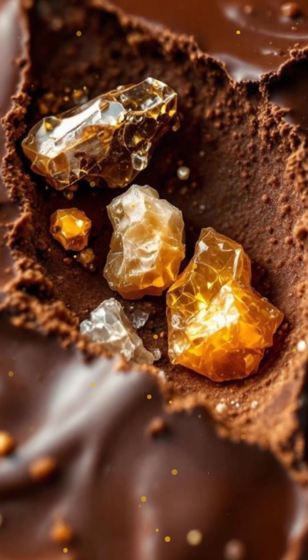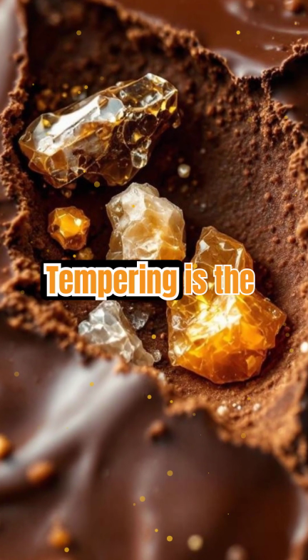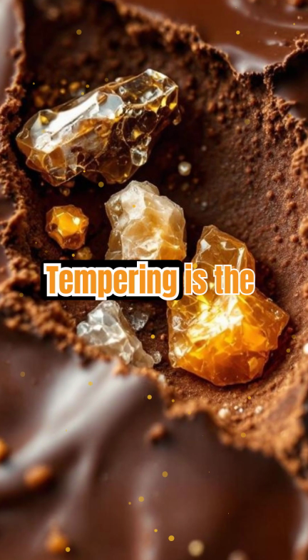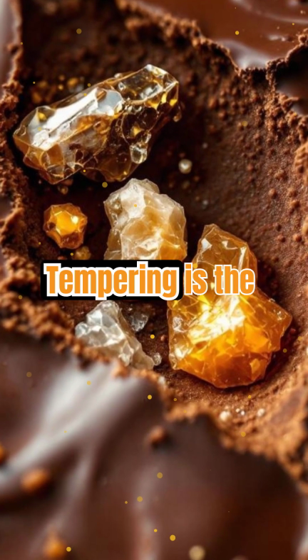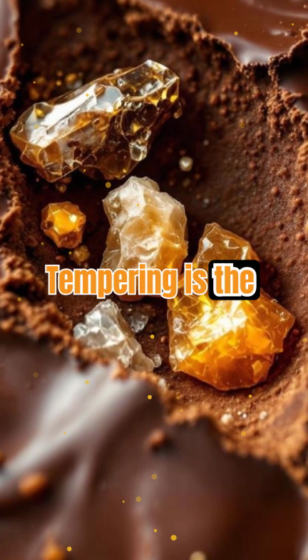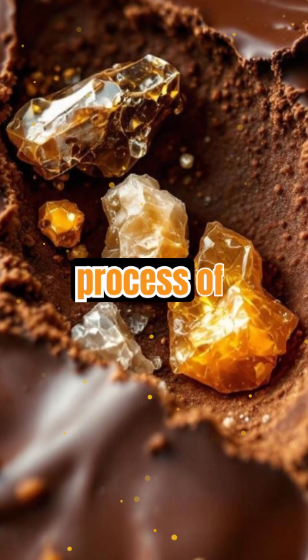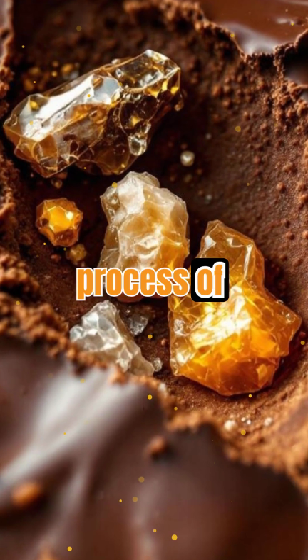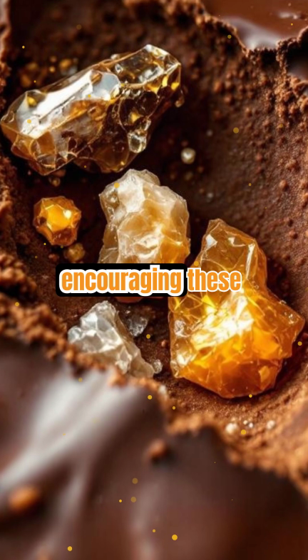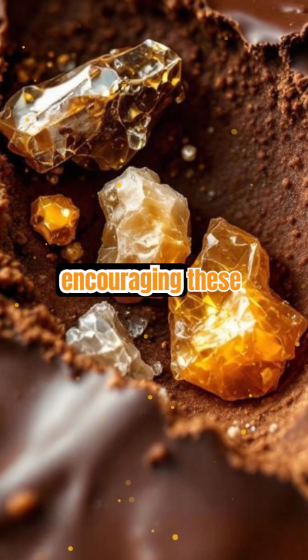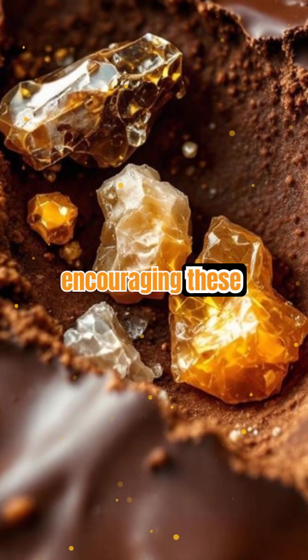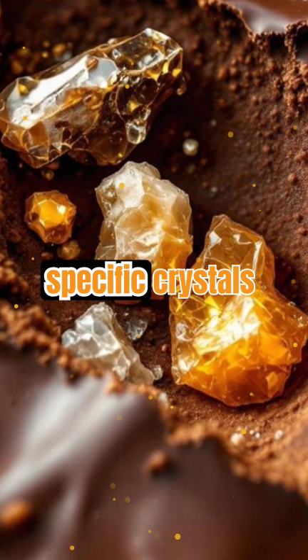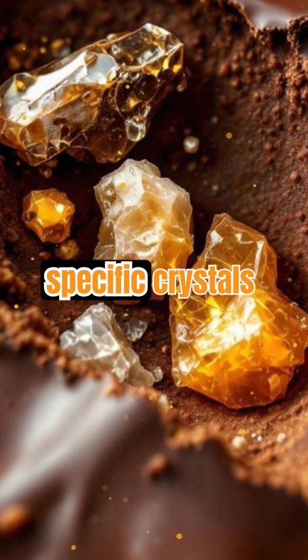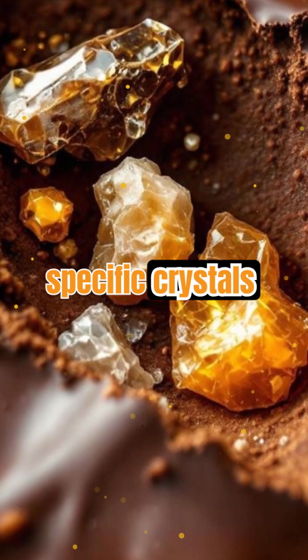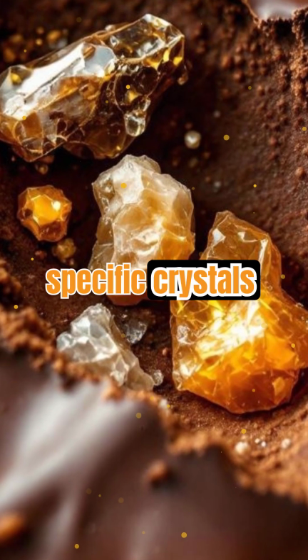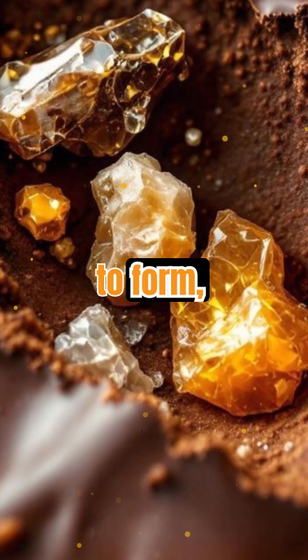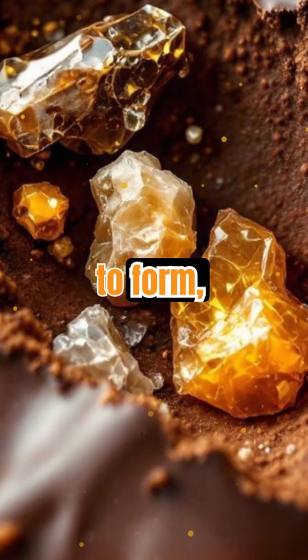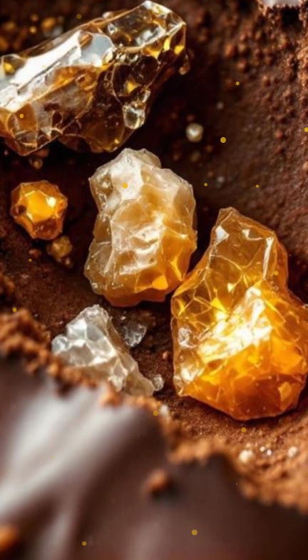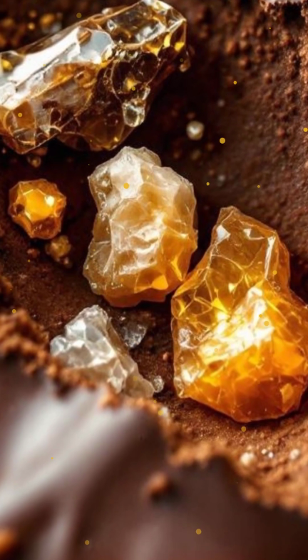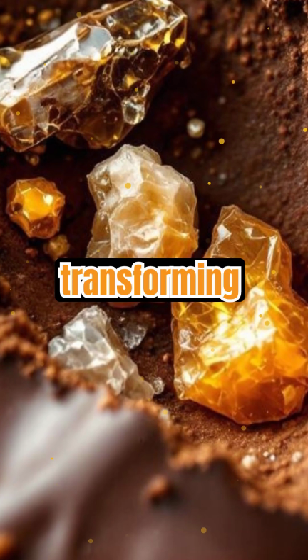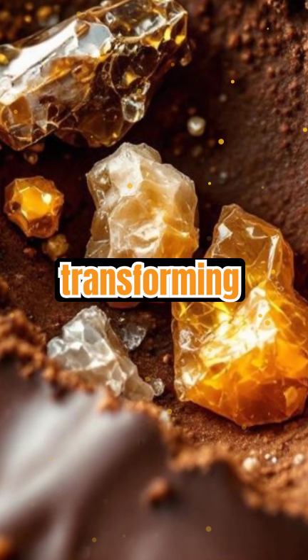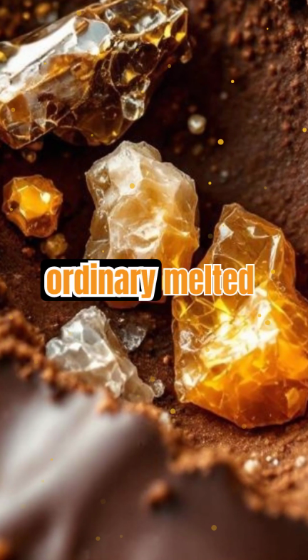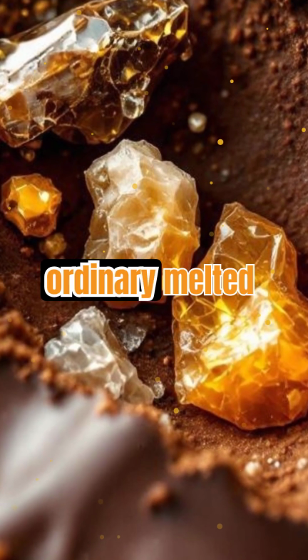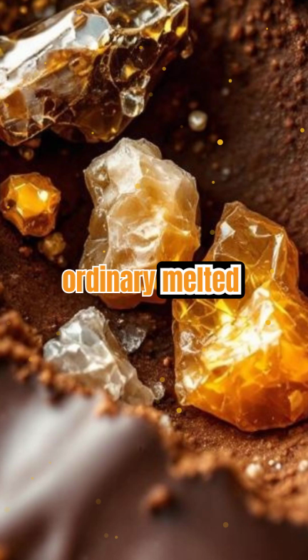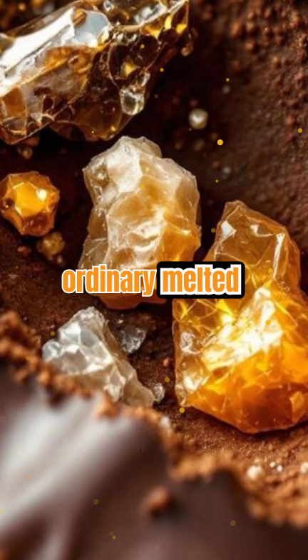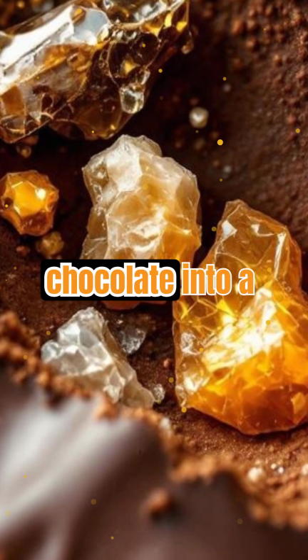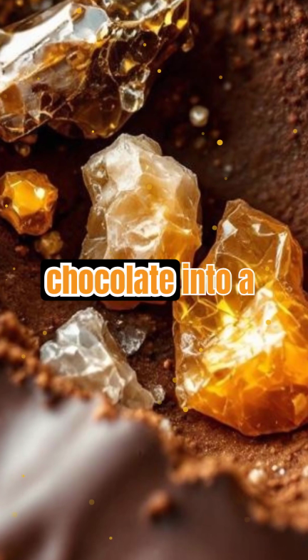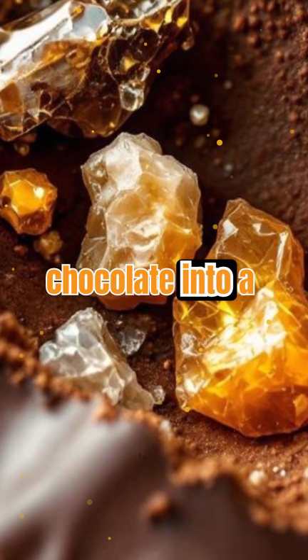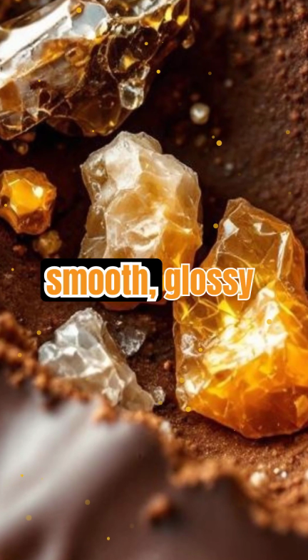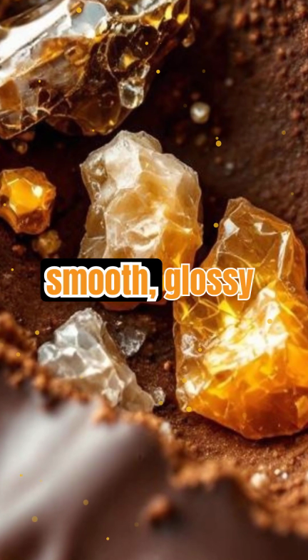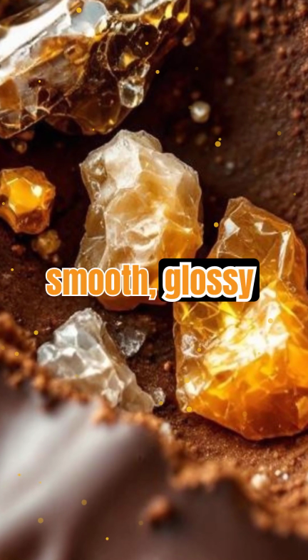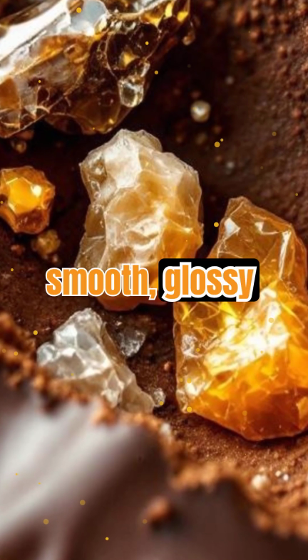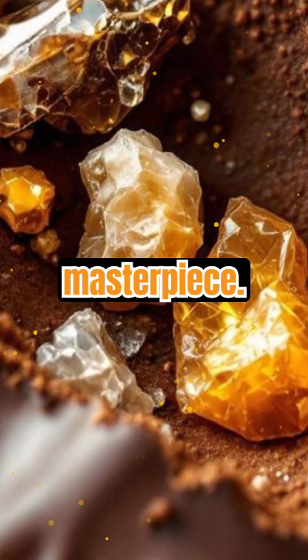Tempering is the process of encouraging these specific crystals to form, transforming ordinary melted chocolate into a smooth, glossy masterpiece.